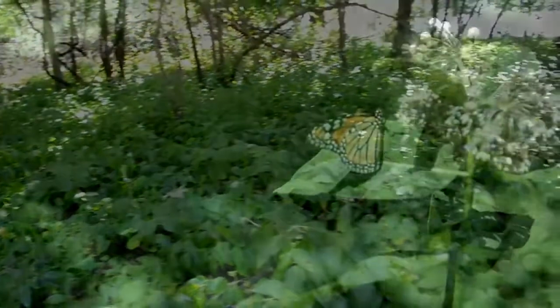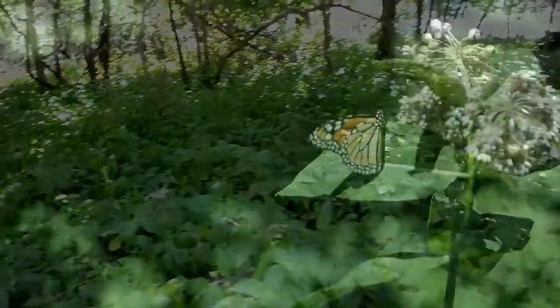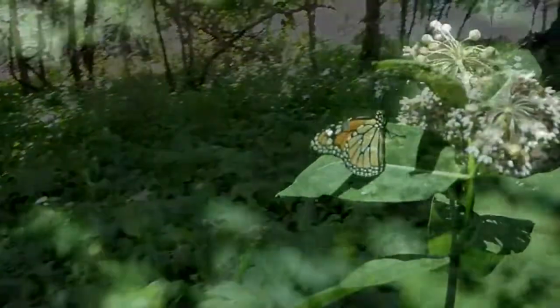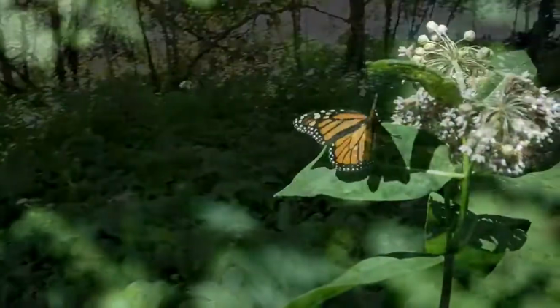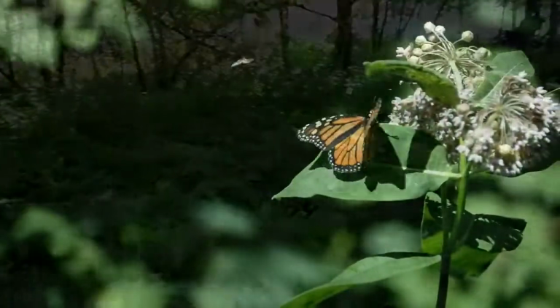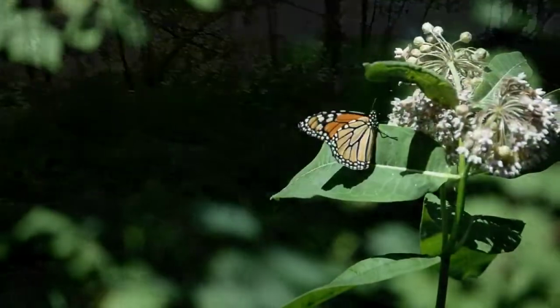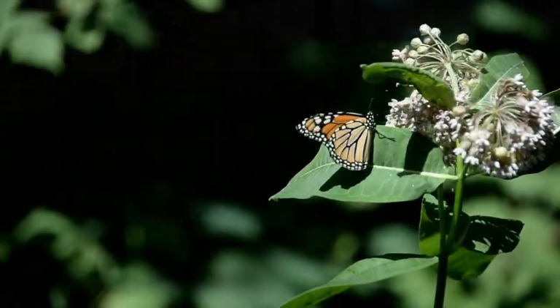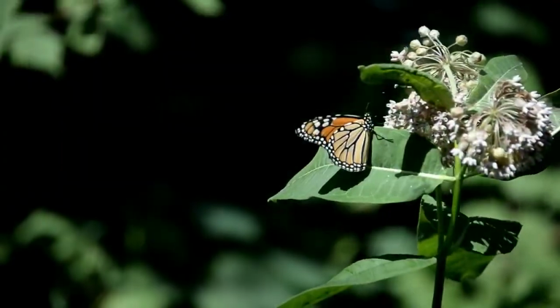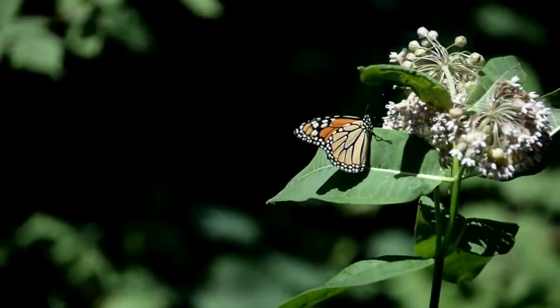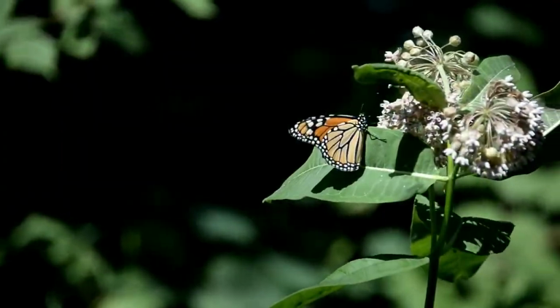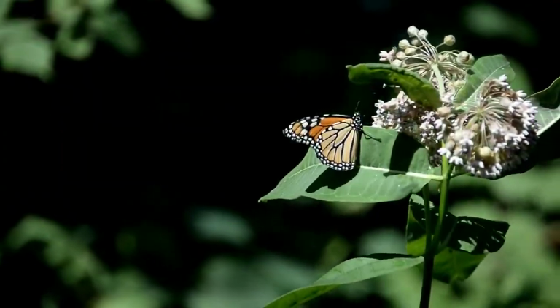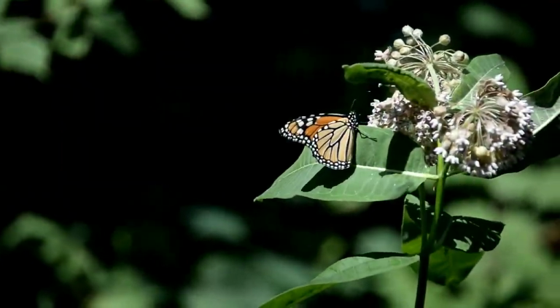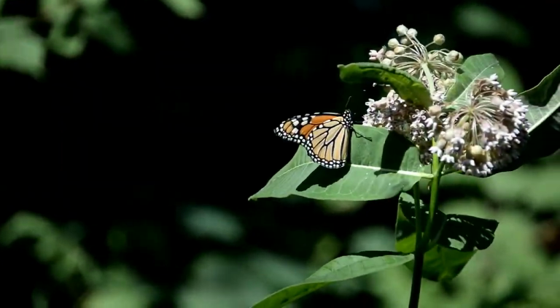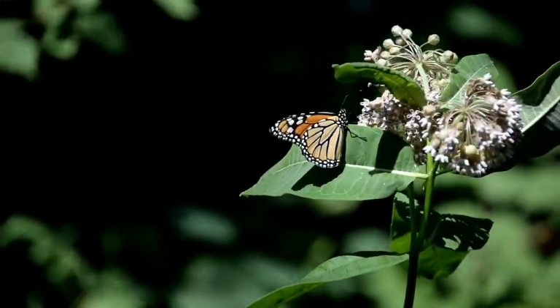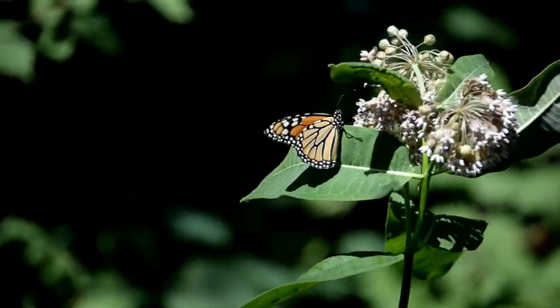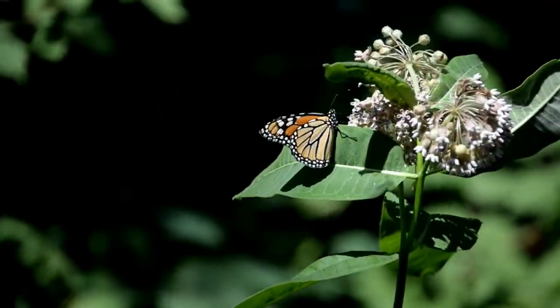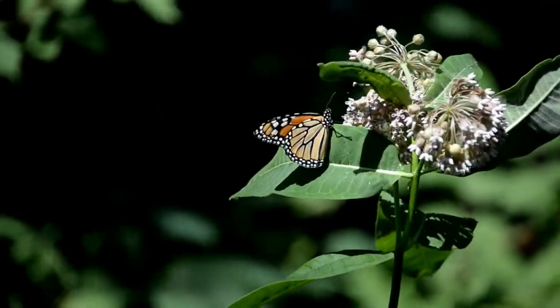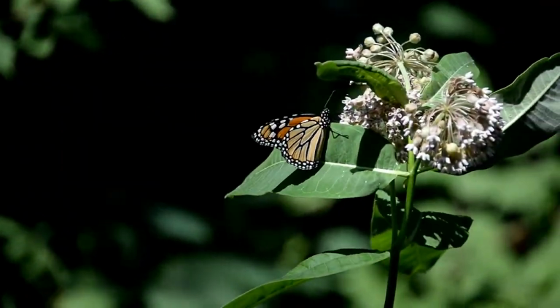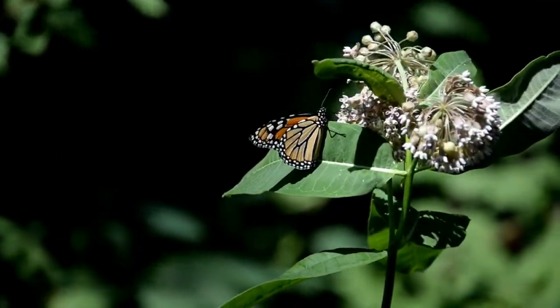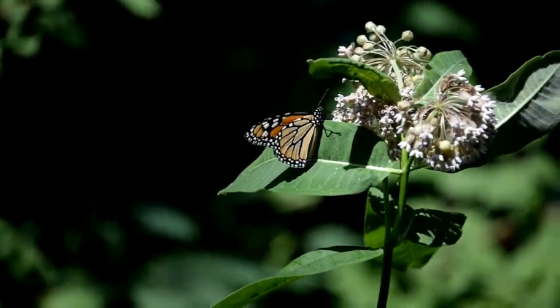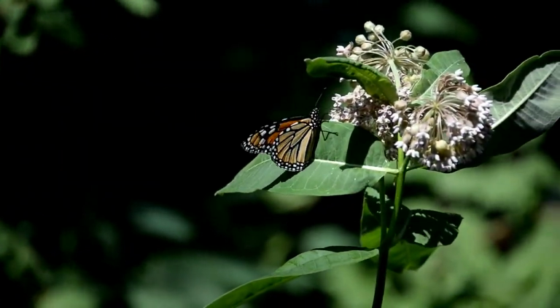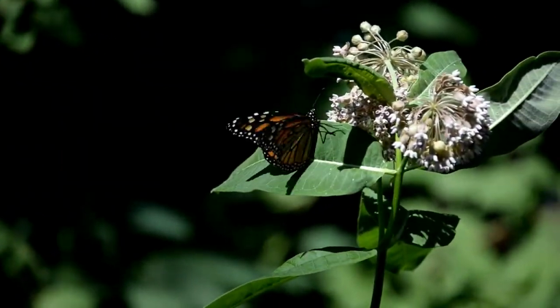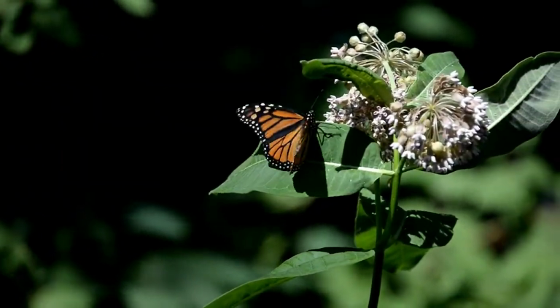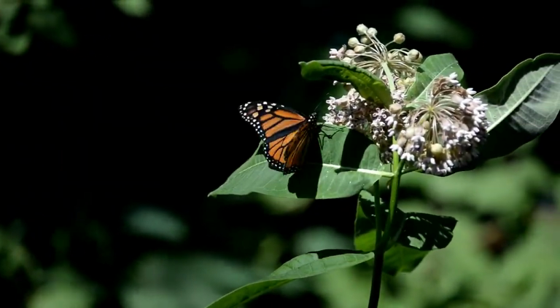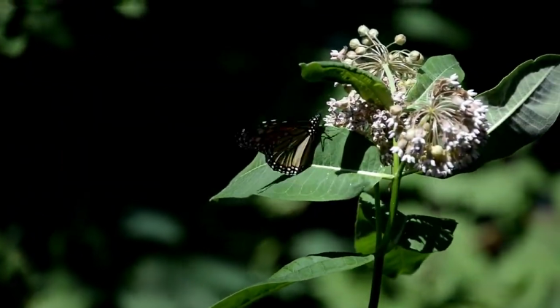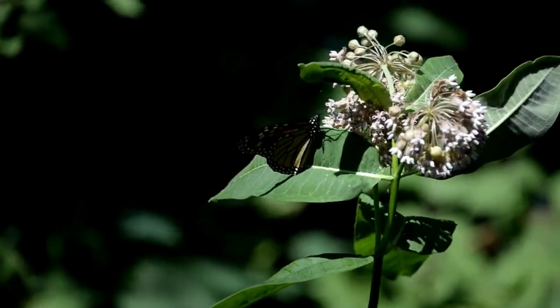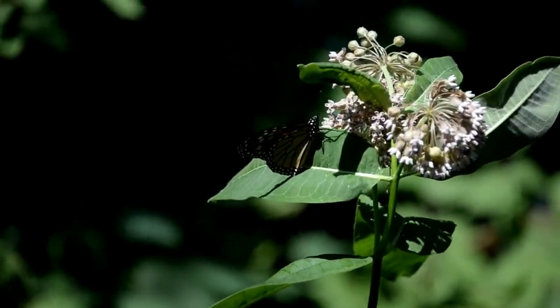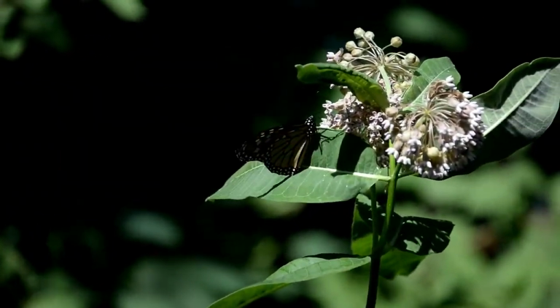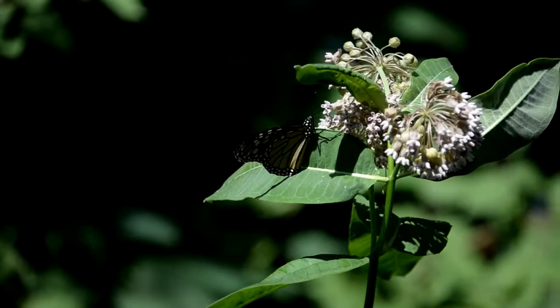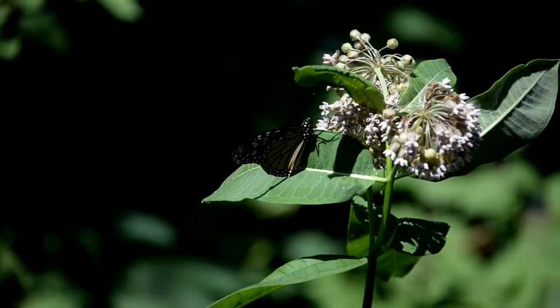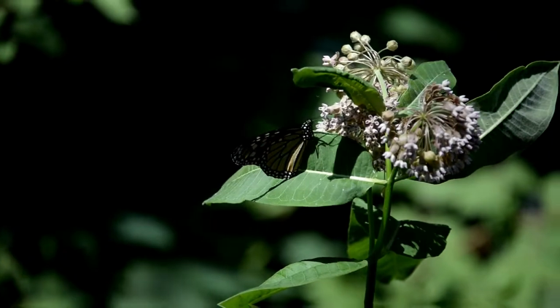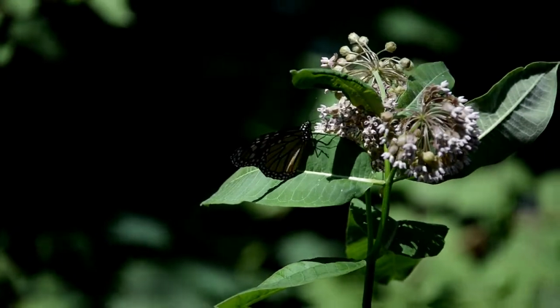These species are disturbance and drought tolerant and can quickly spread once established. Furthermore, black and pale swallowwort have similar flowers to milkweed, the primary host plant for monarch butterflies.